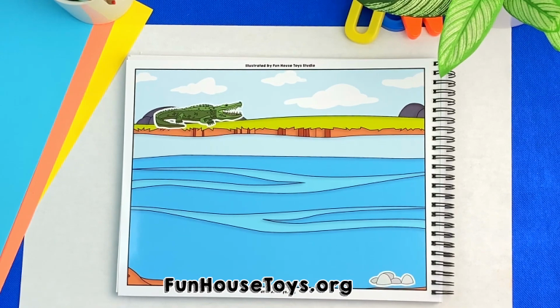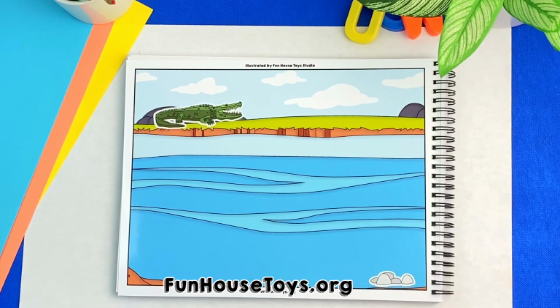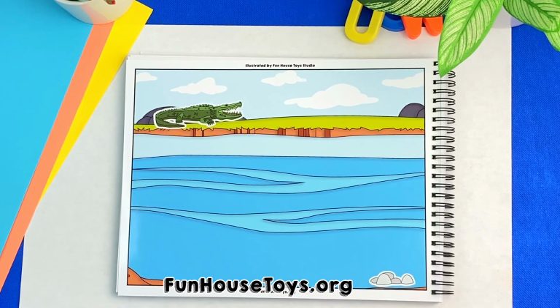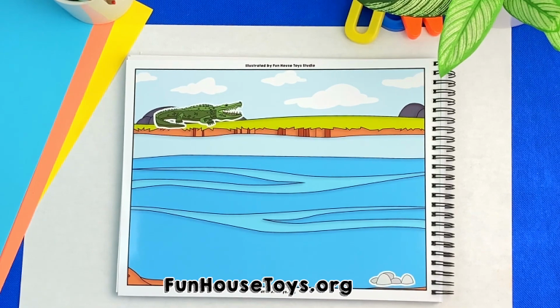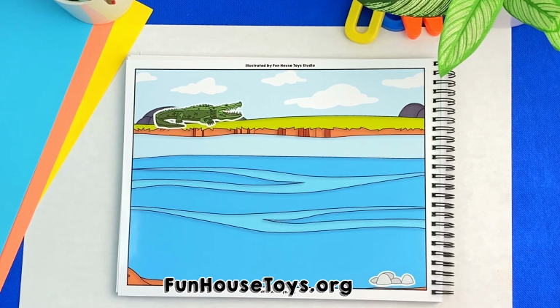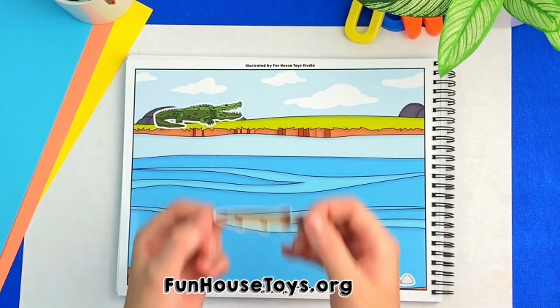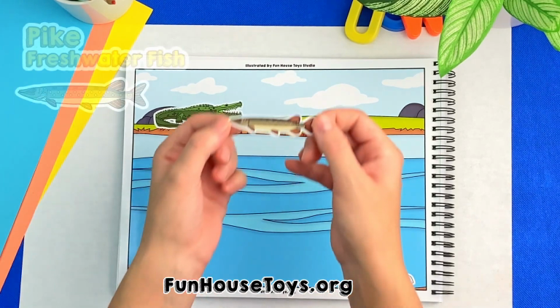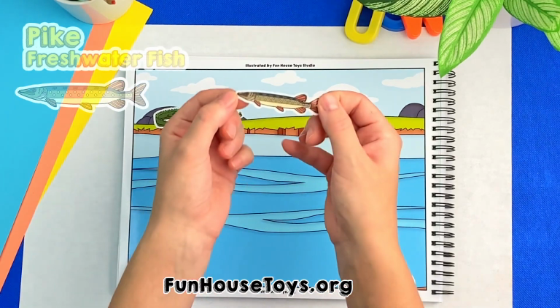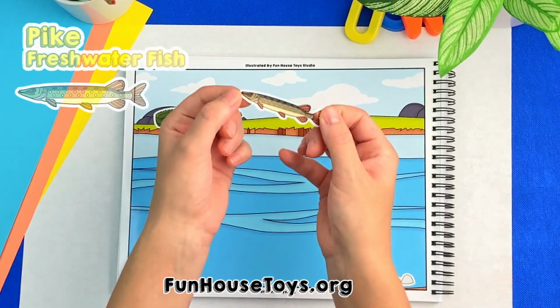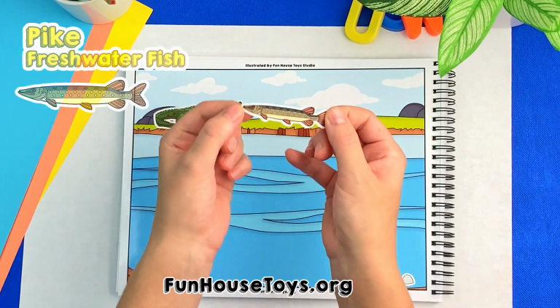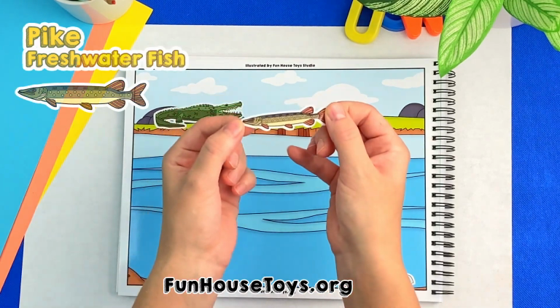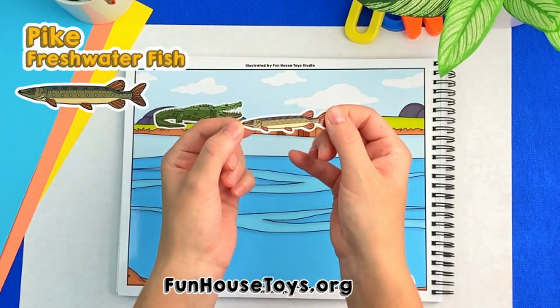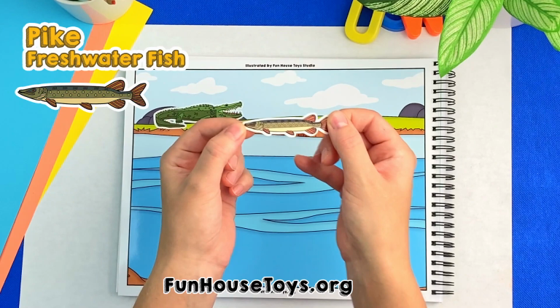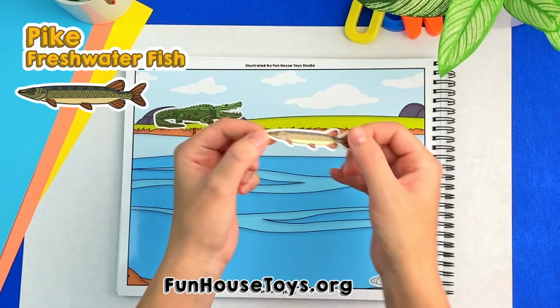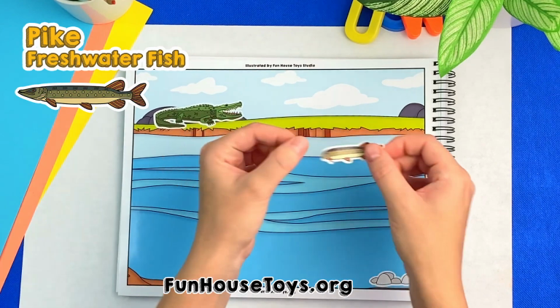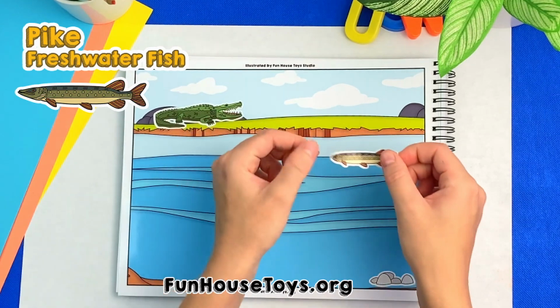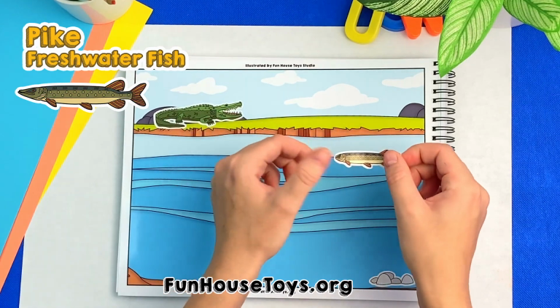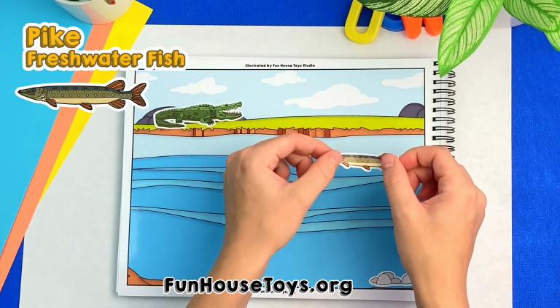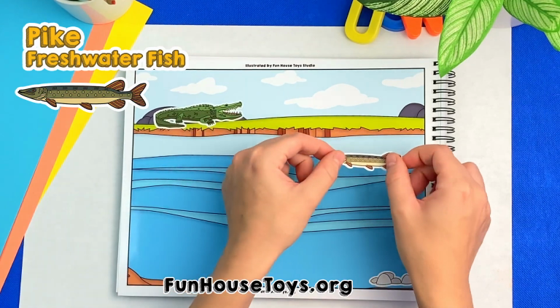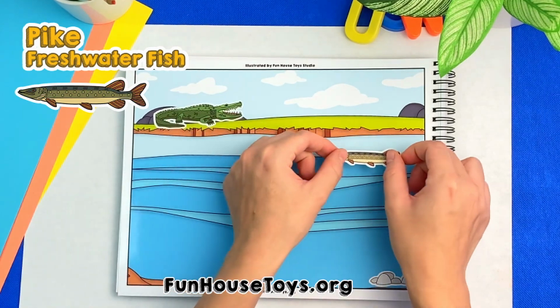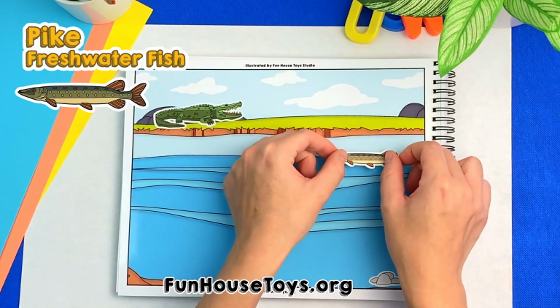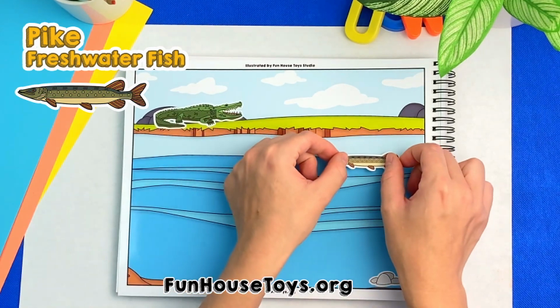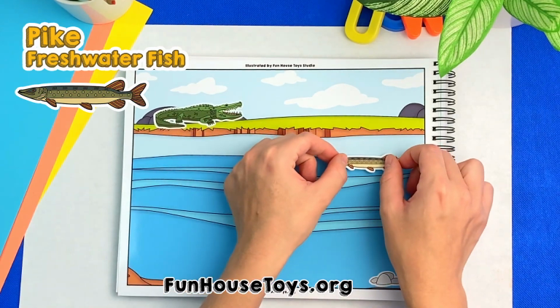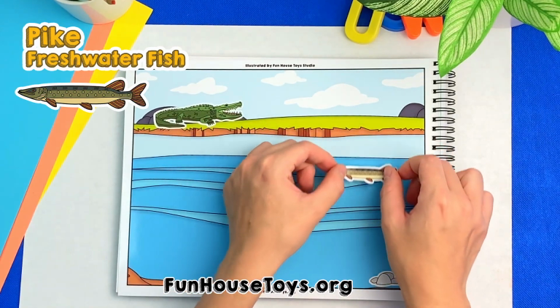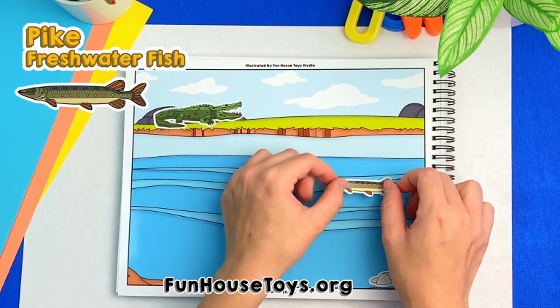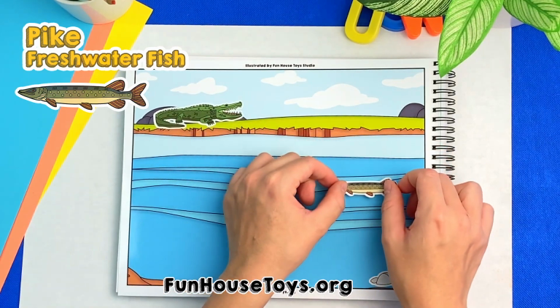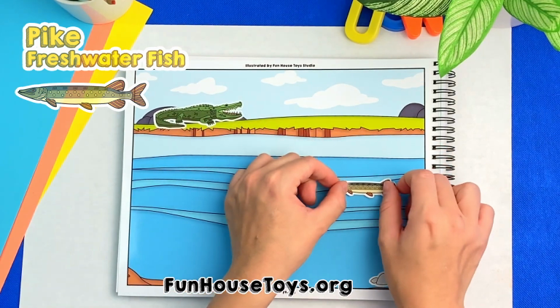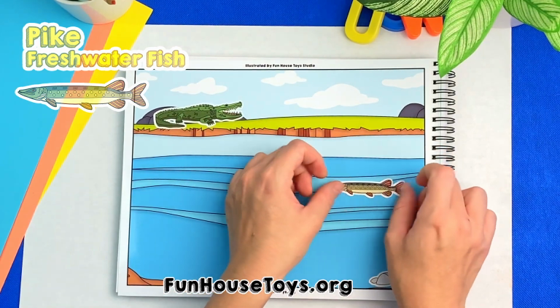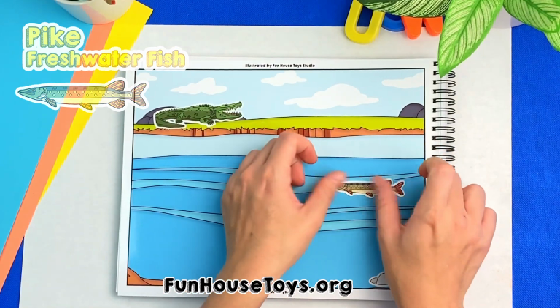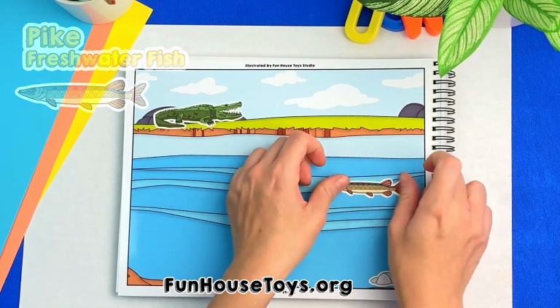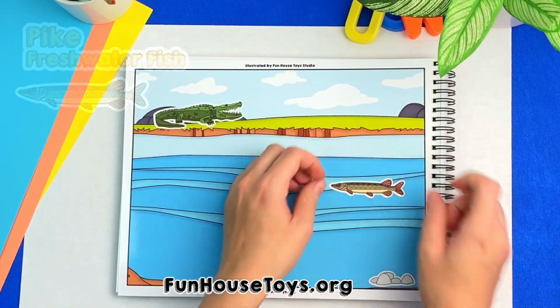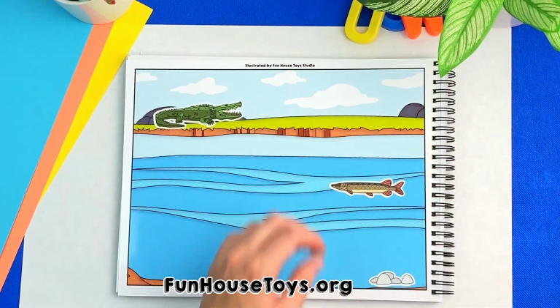In the water, it's a fish. Good job, this is a freshwater fish called pike.